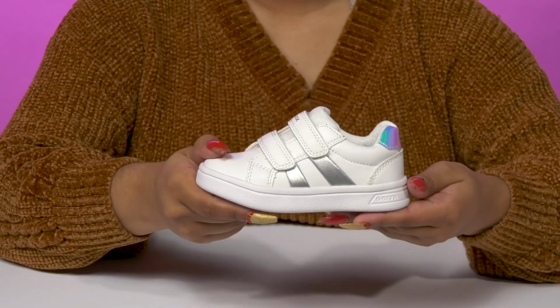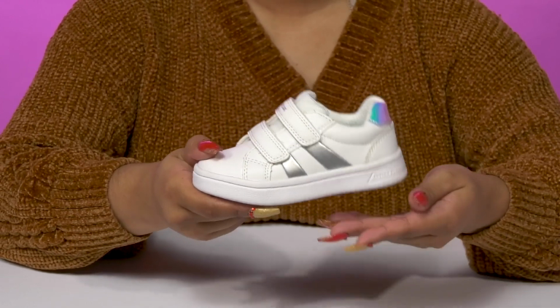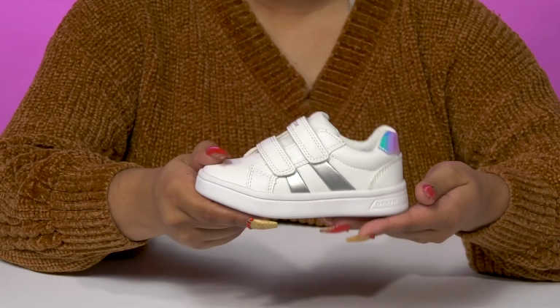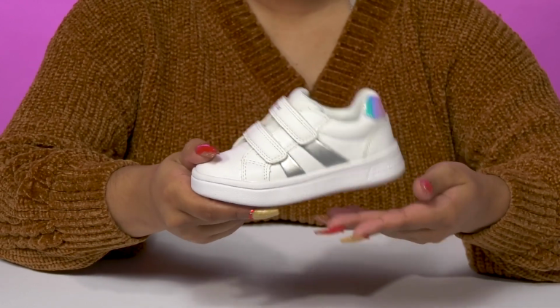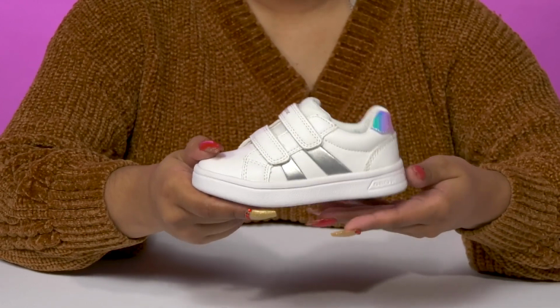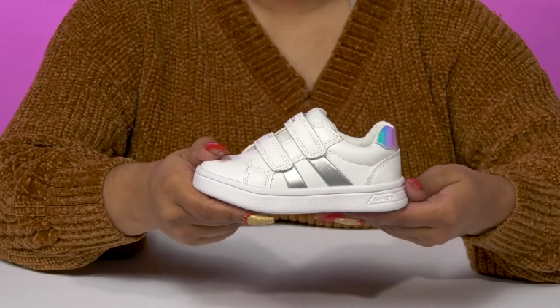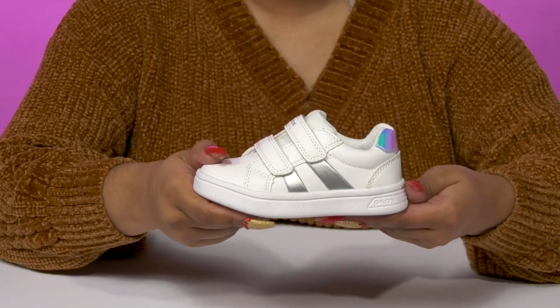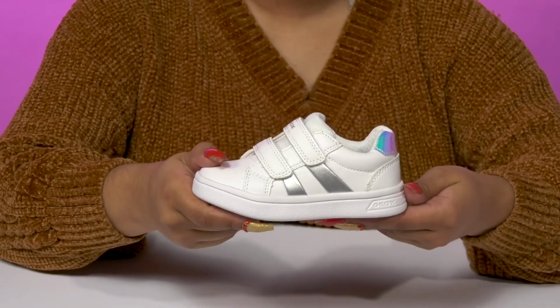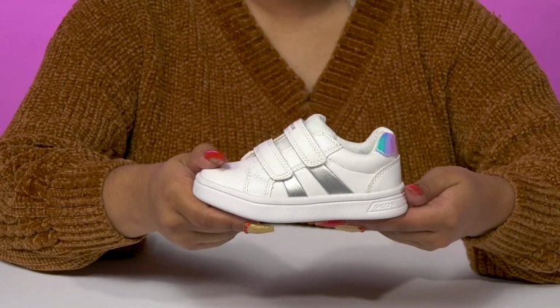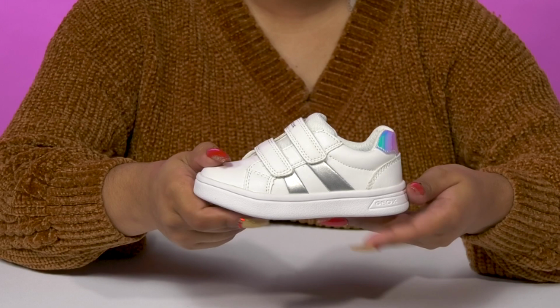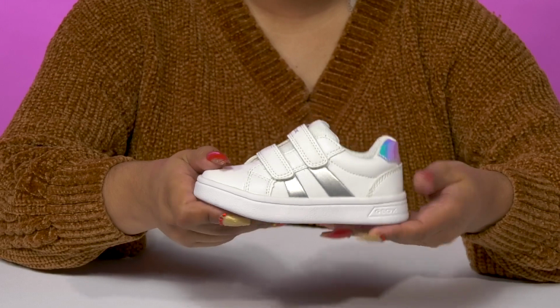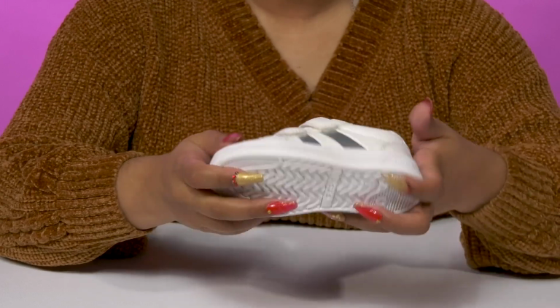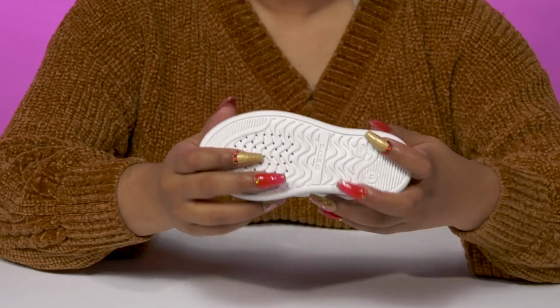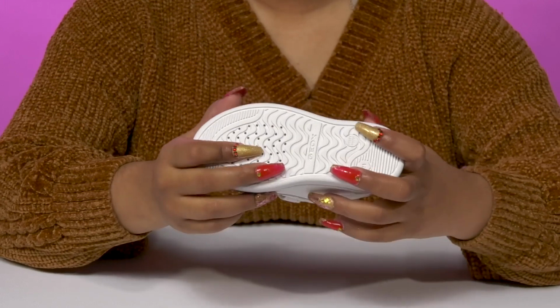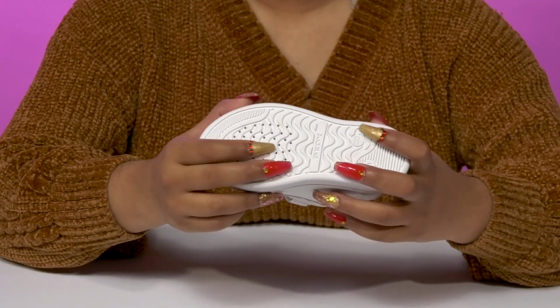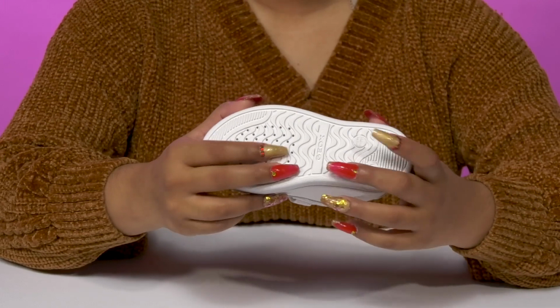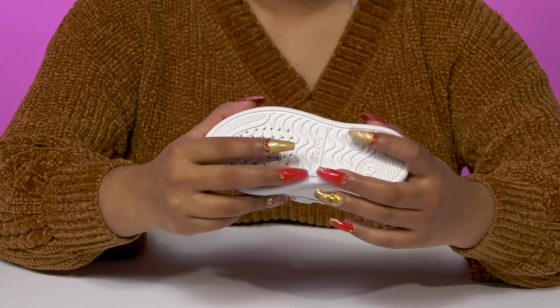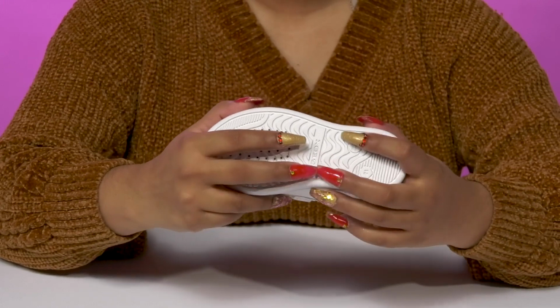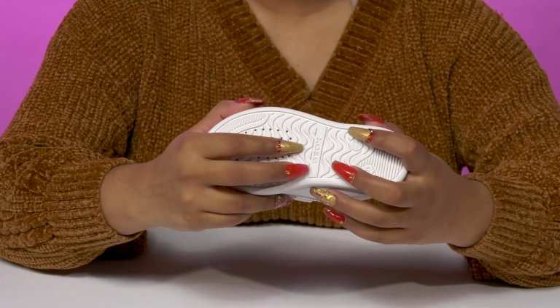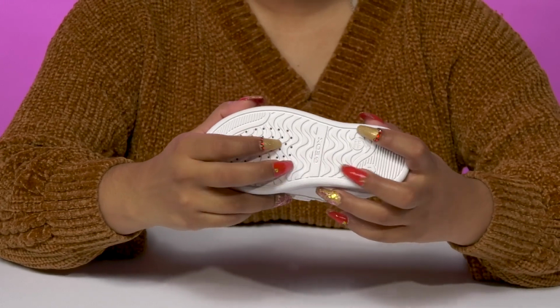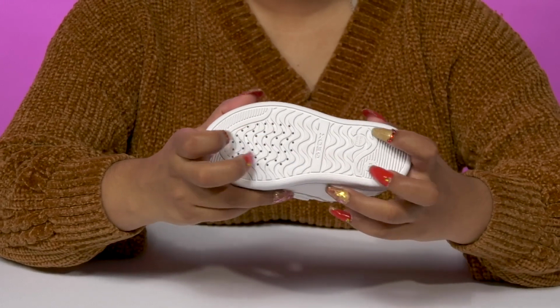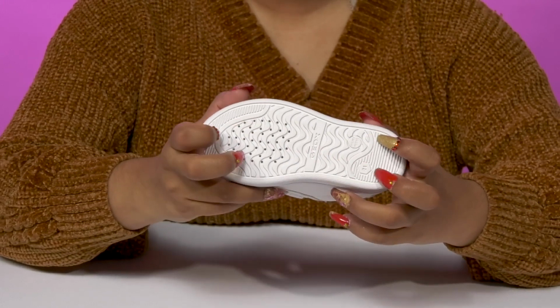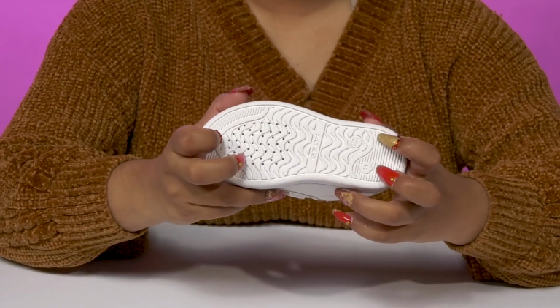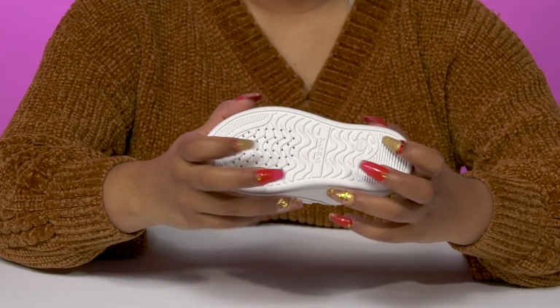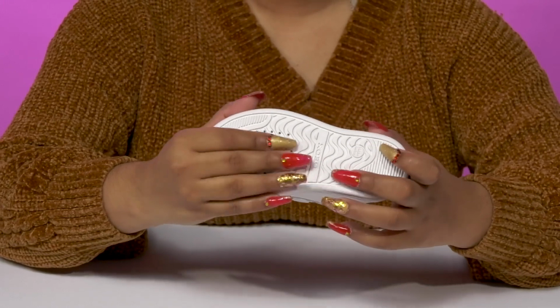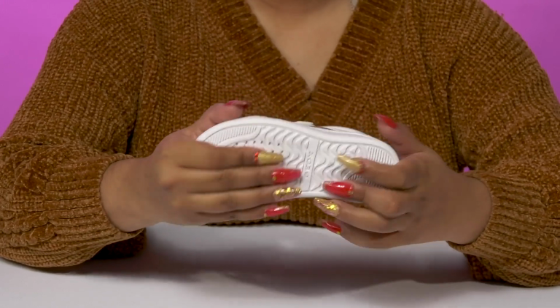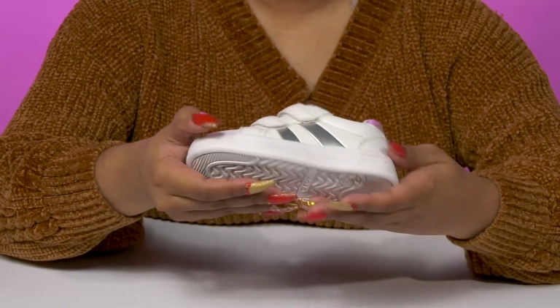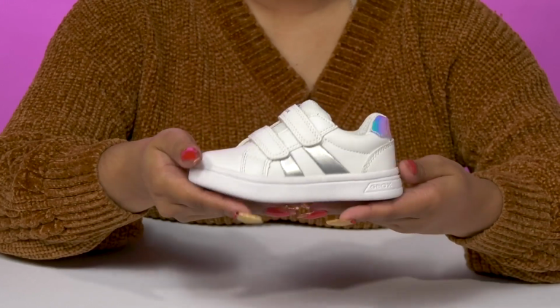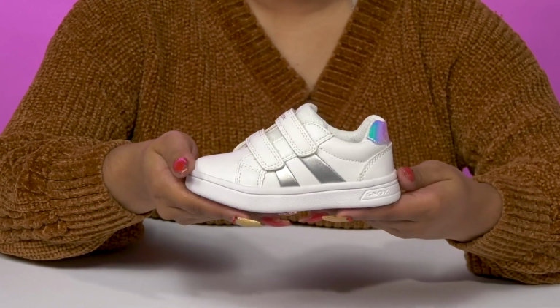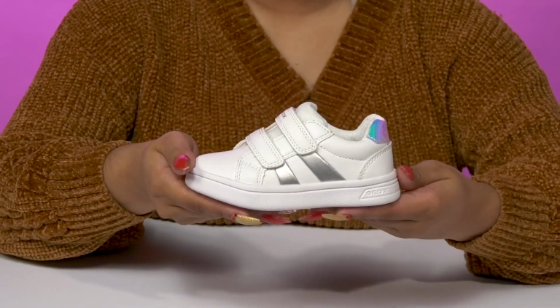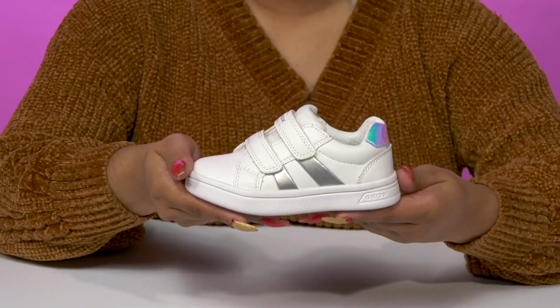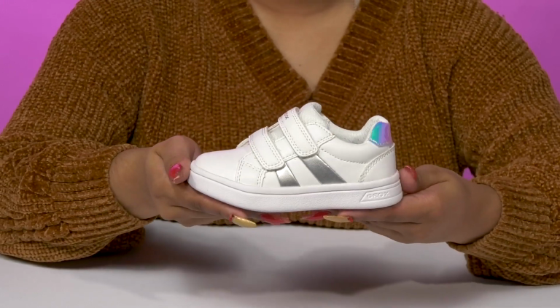That chunkier midsole will give them a modern look and offer a bit of shock absorption, while the synthetic outsole has lots of ridges and grooves for some enhanced grip.